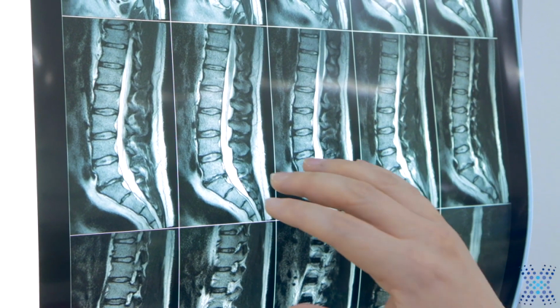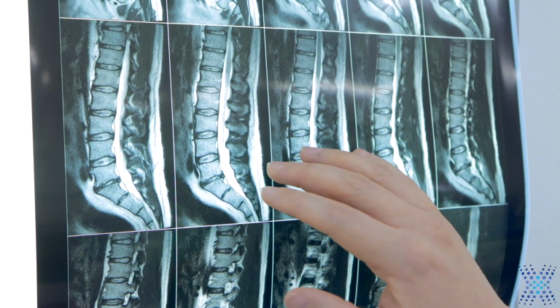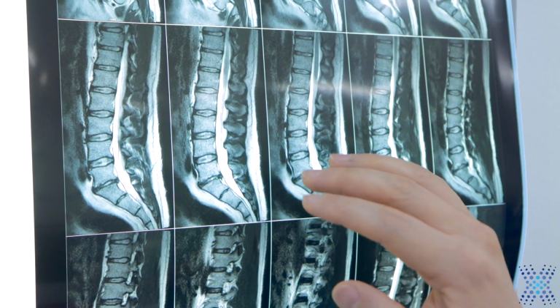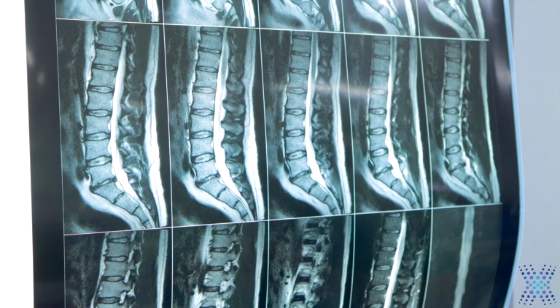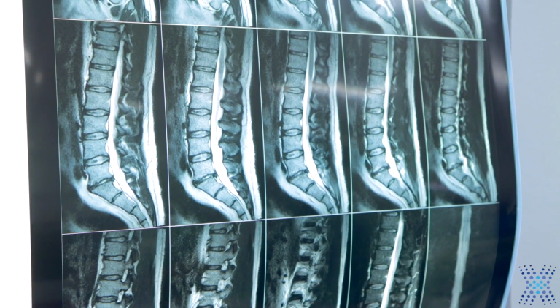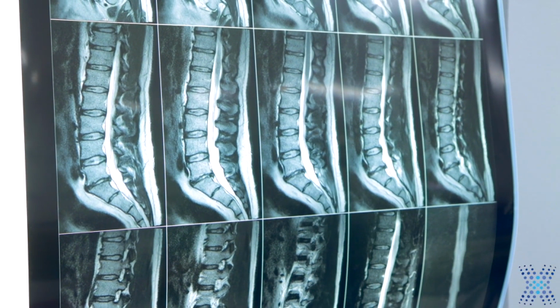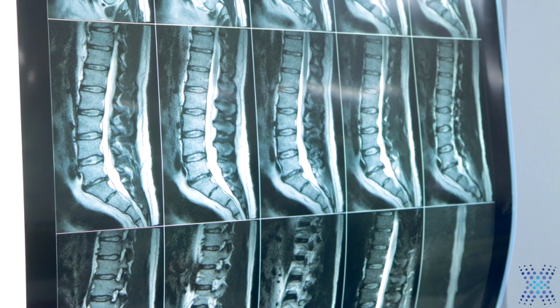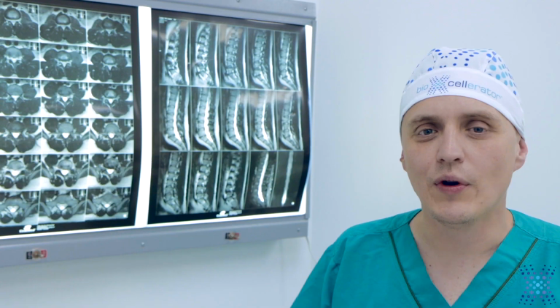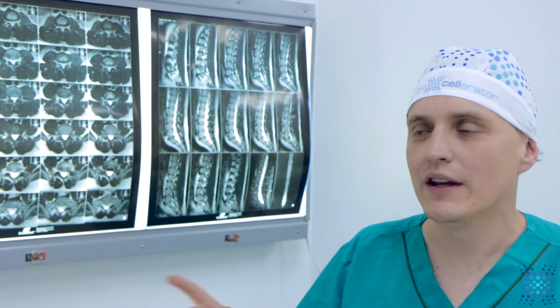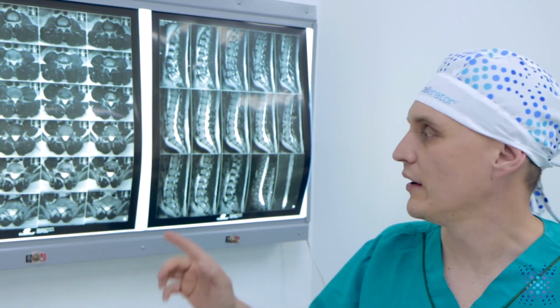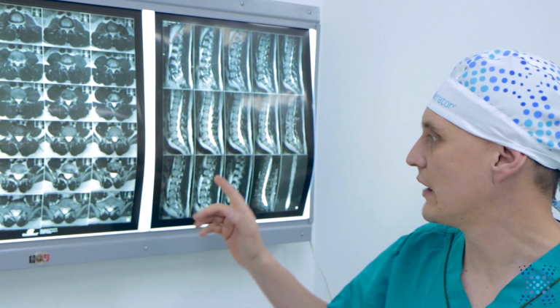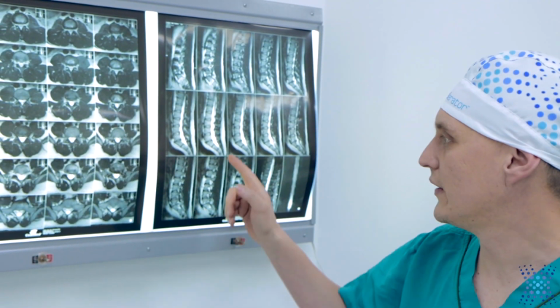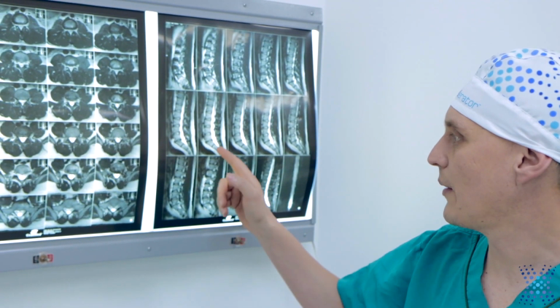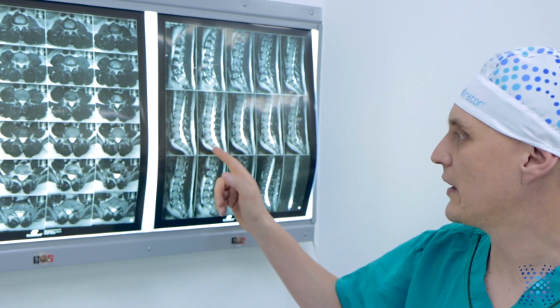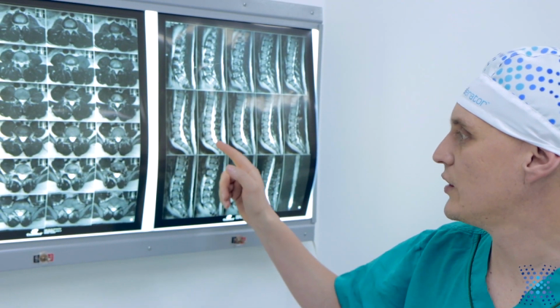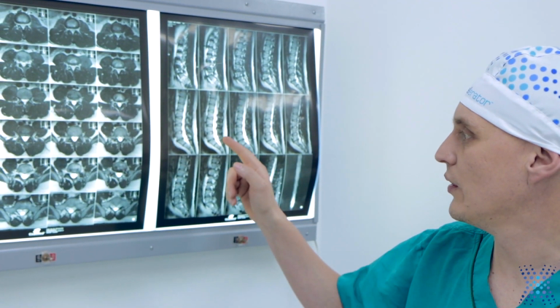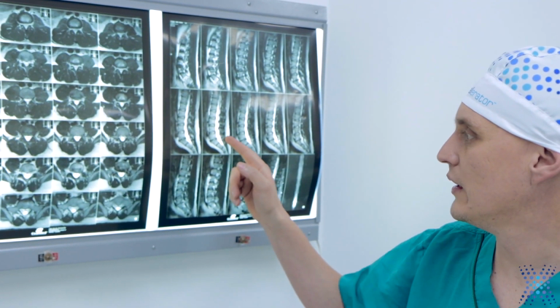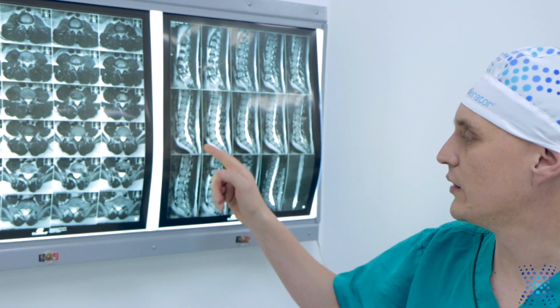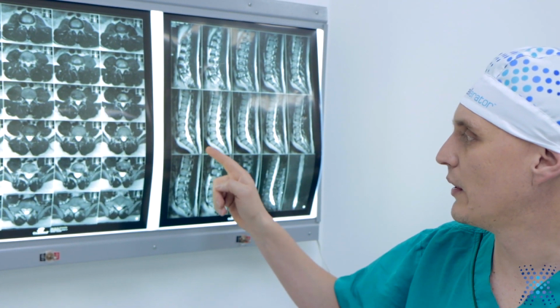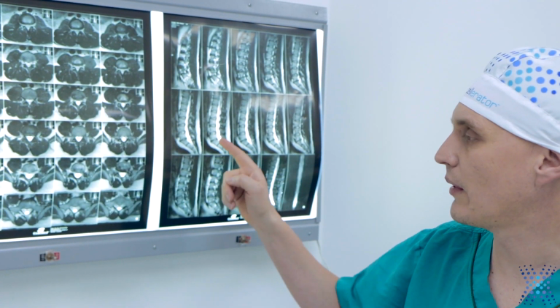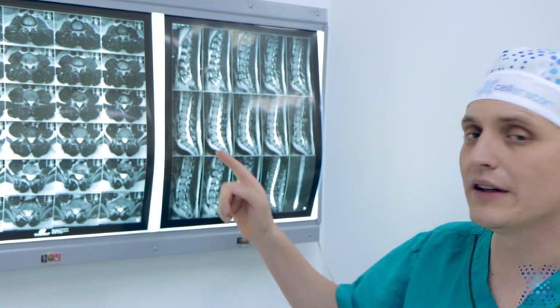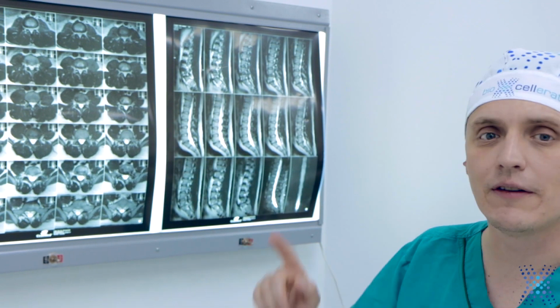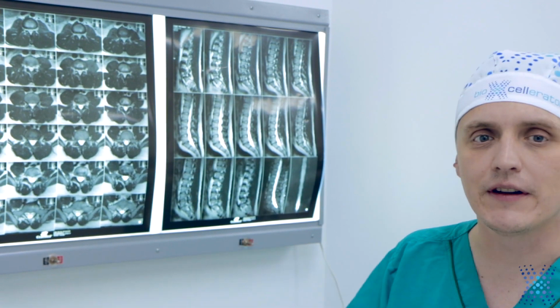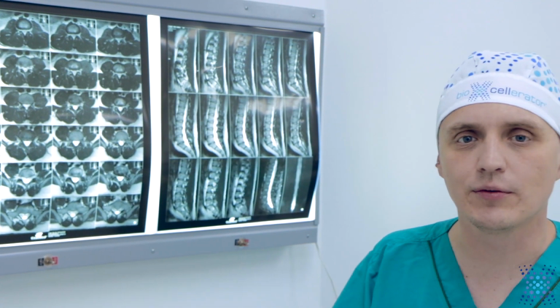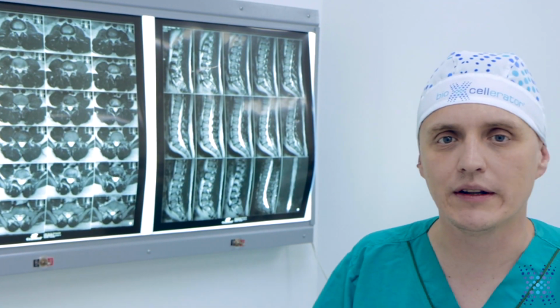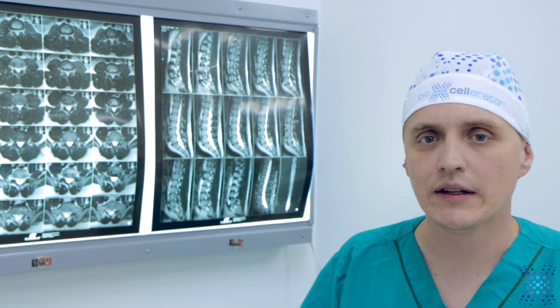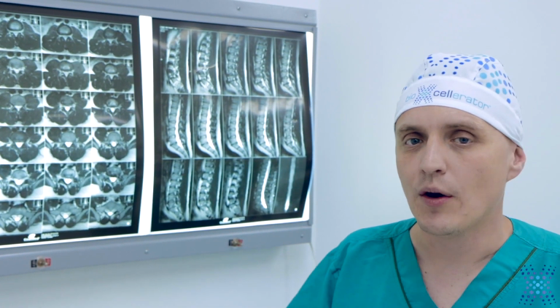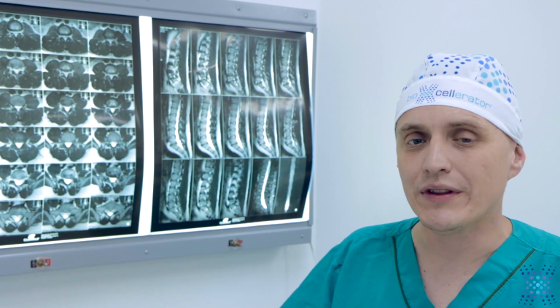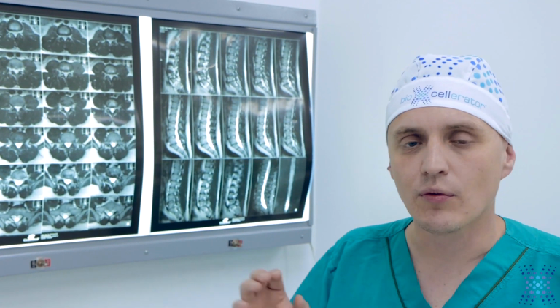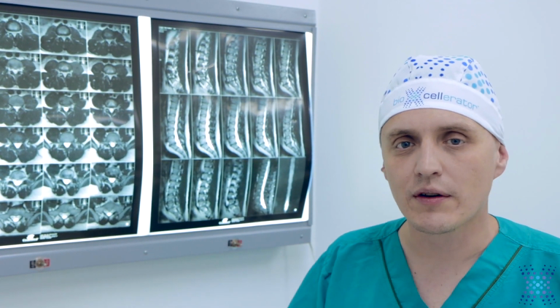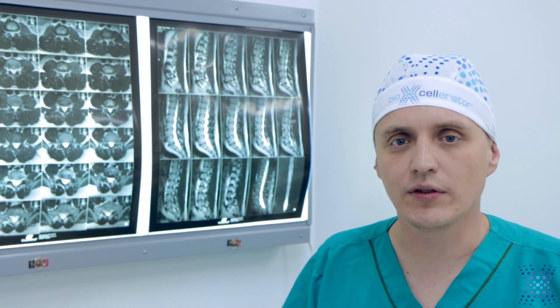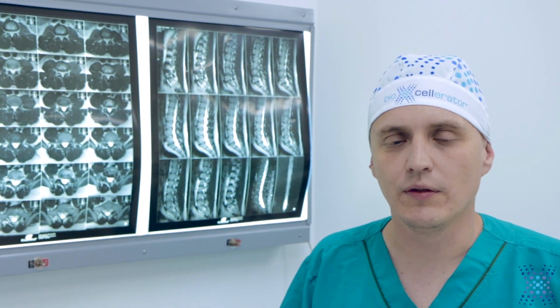In our procedure, we did an intradiscal application at the intervertebral disc L5-S1 with Ray Resolve.